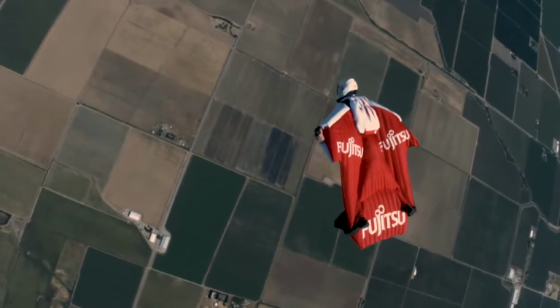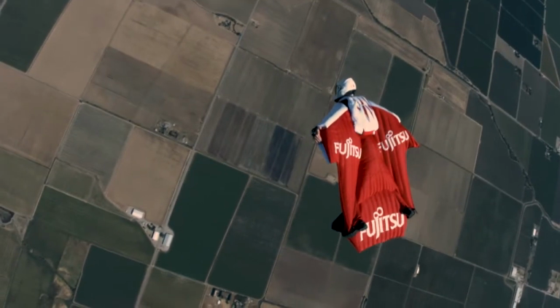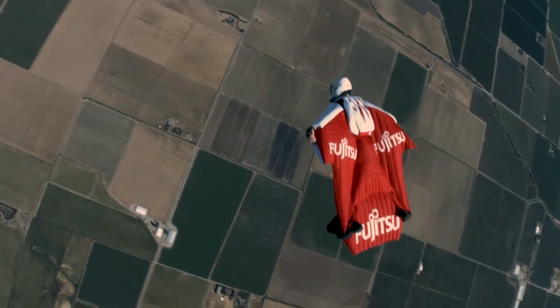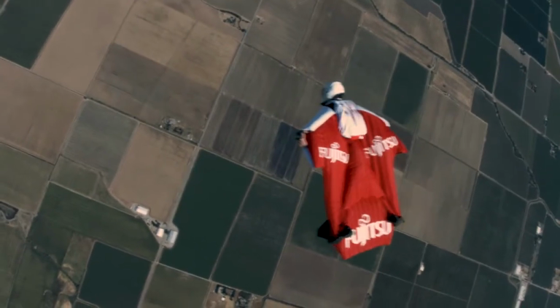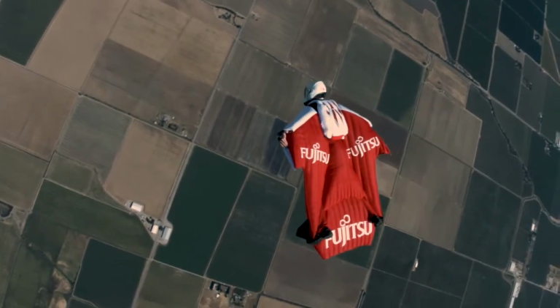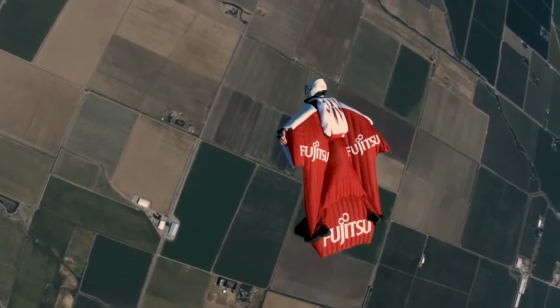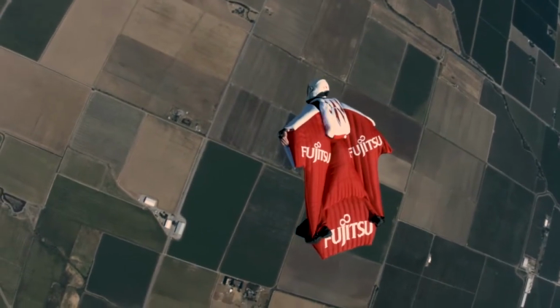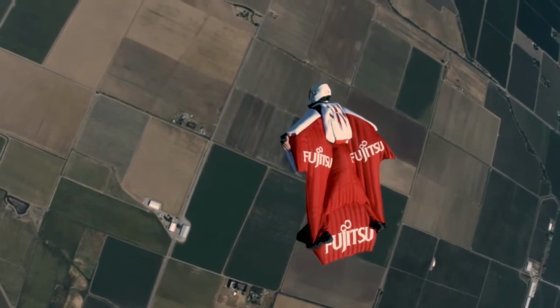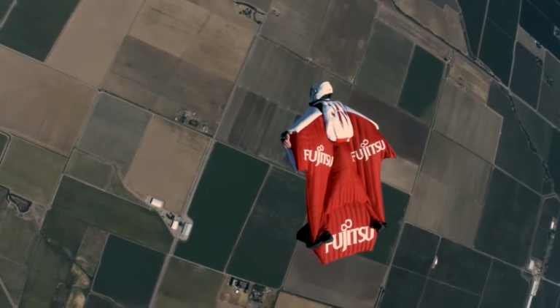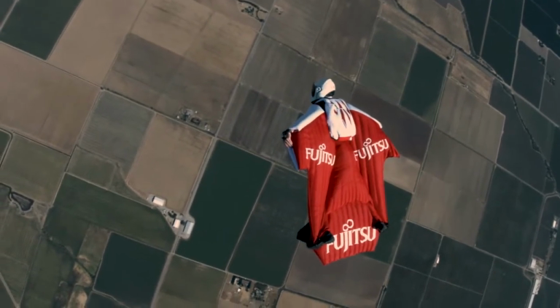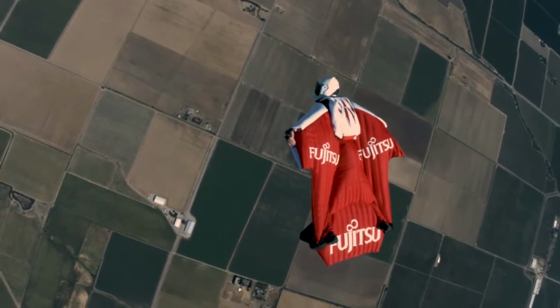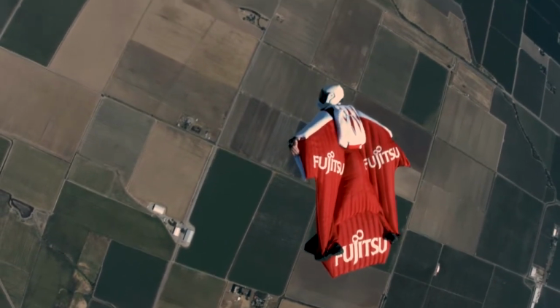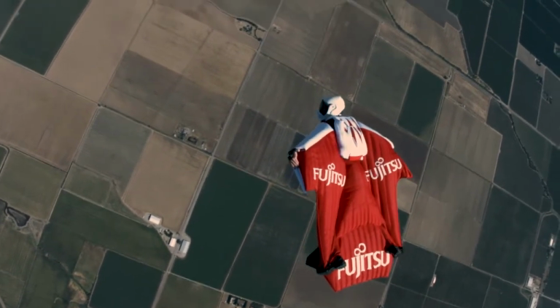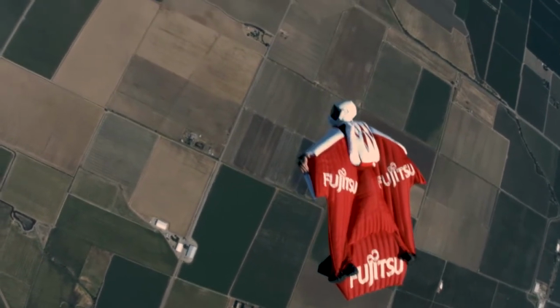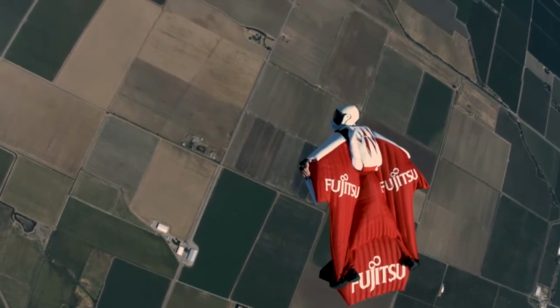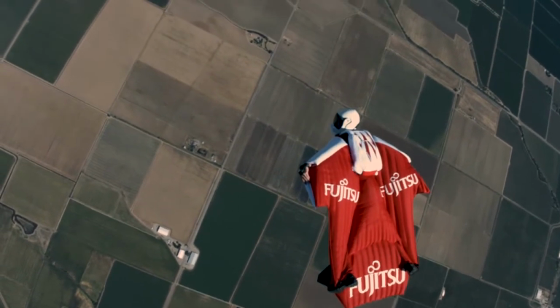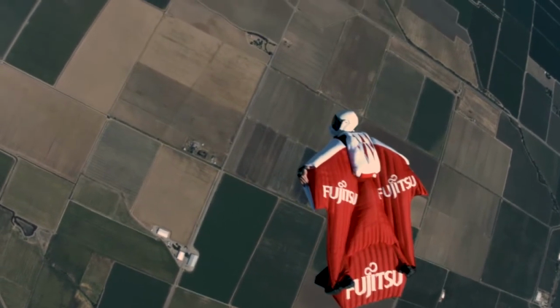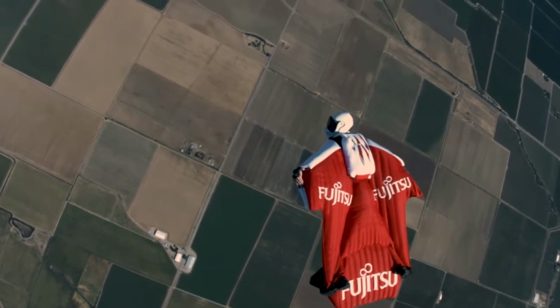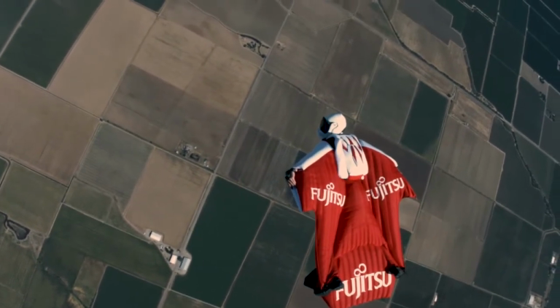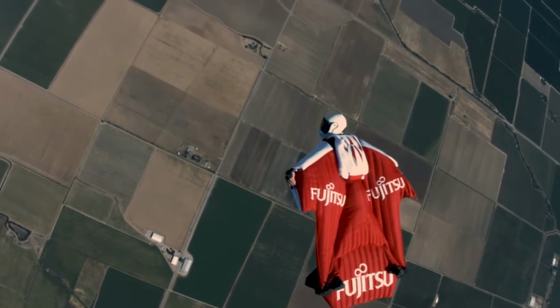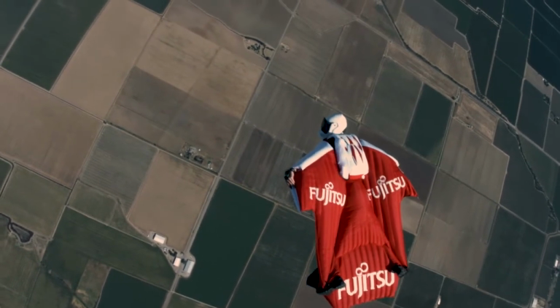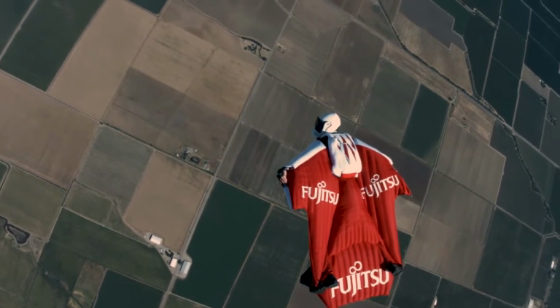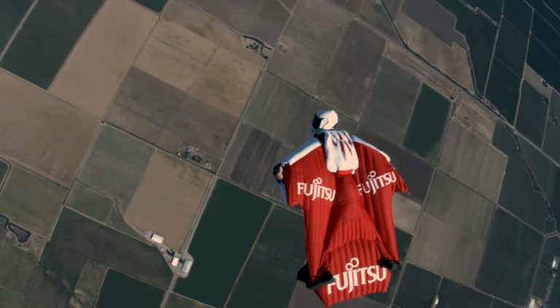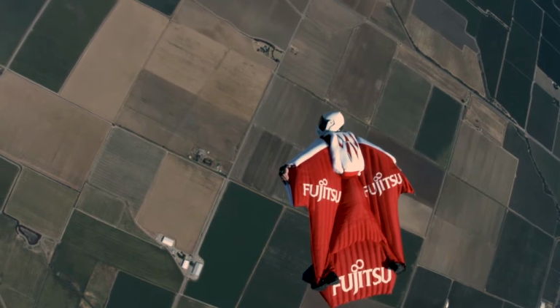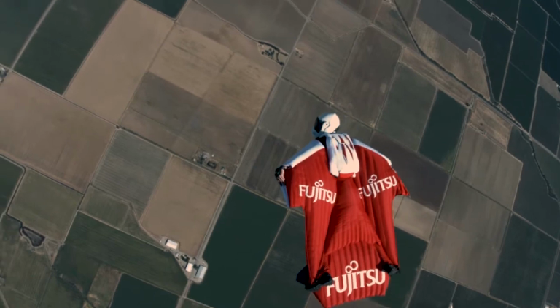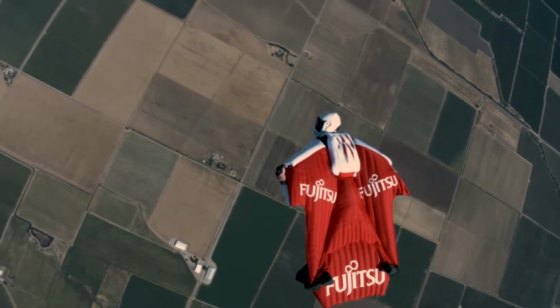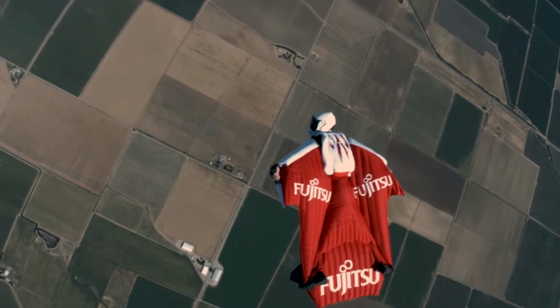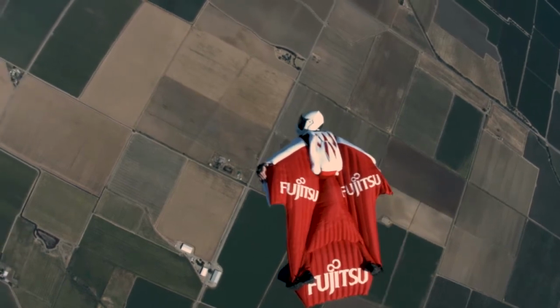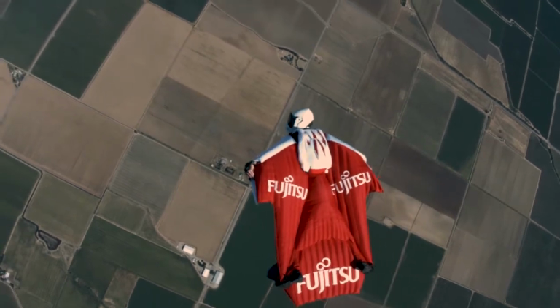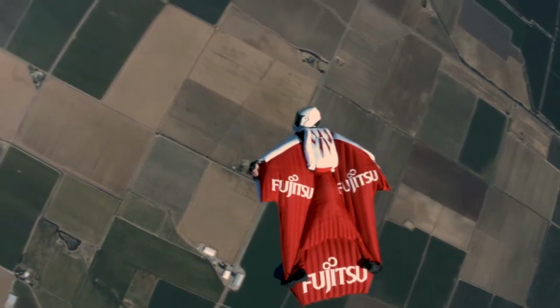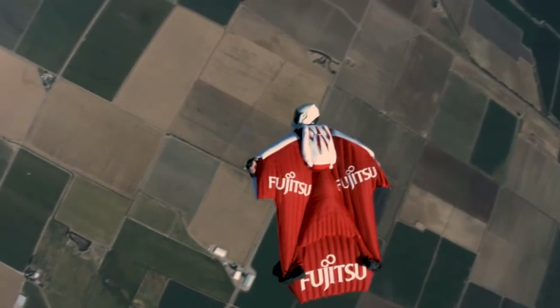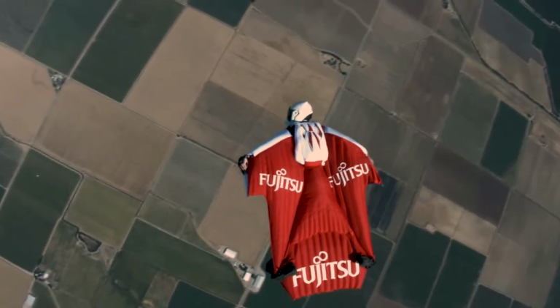Hi guys, it's day two, we're still here at Davis and we are training hard. Today we've been focusing on the equipment.